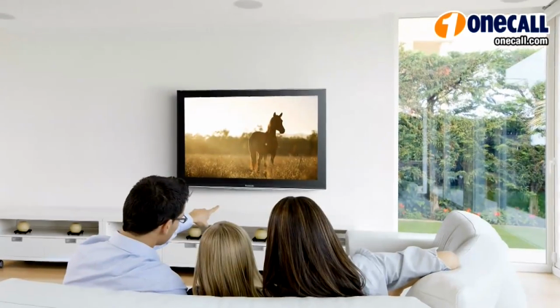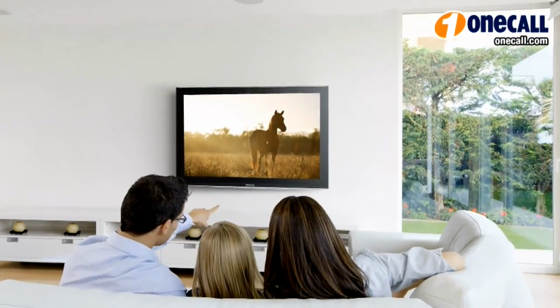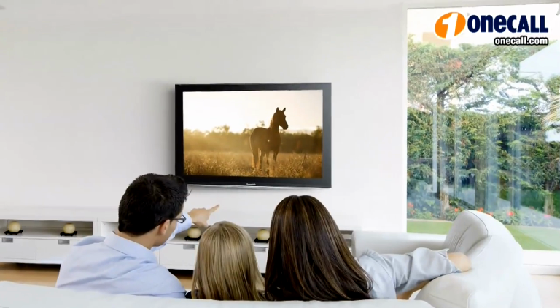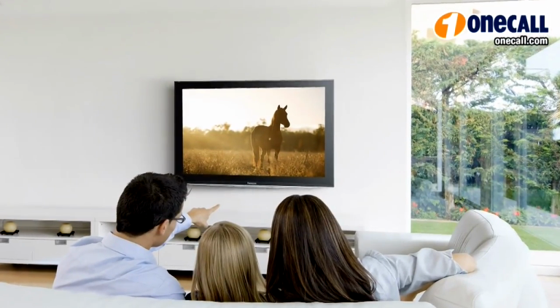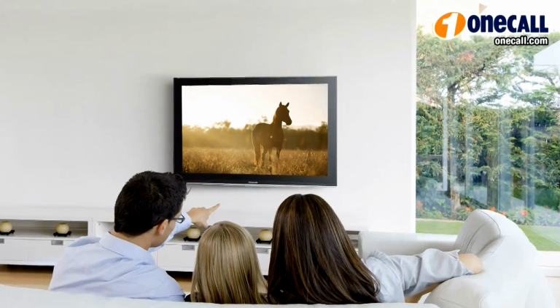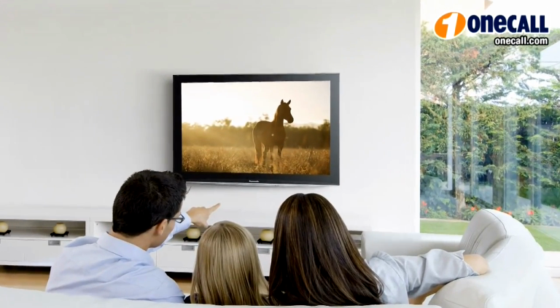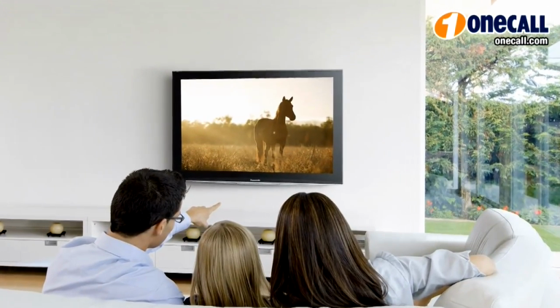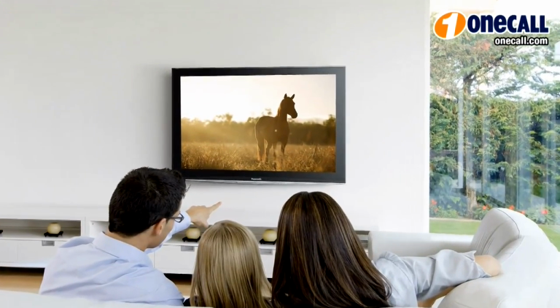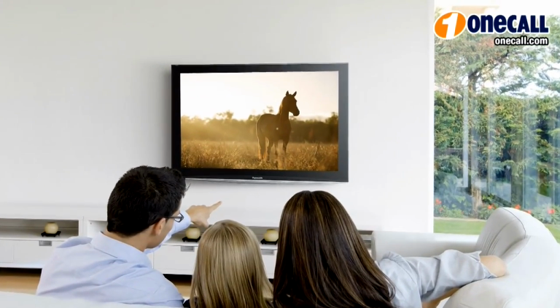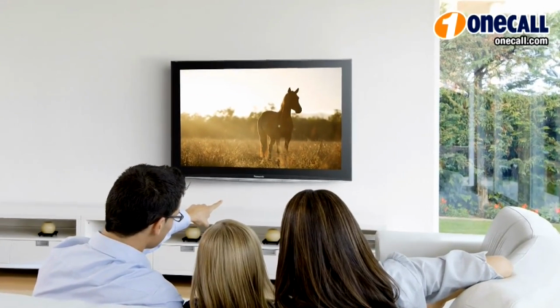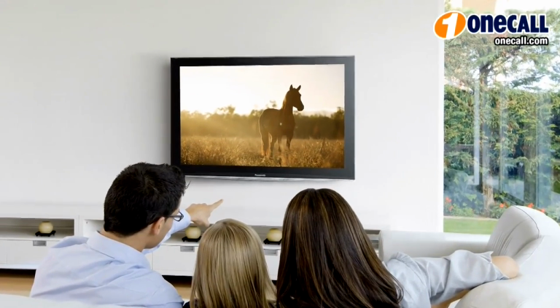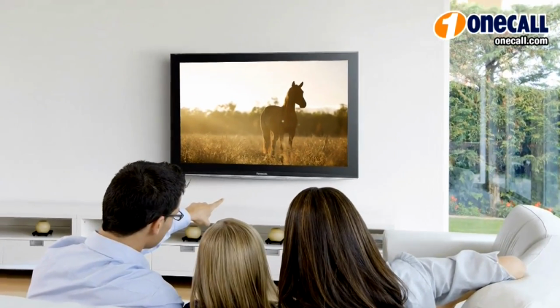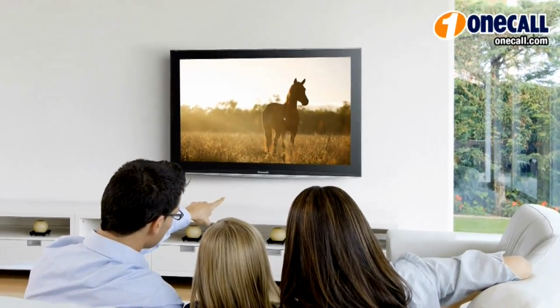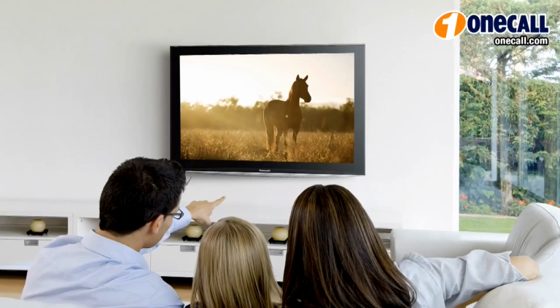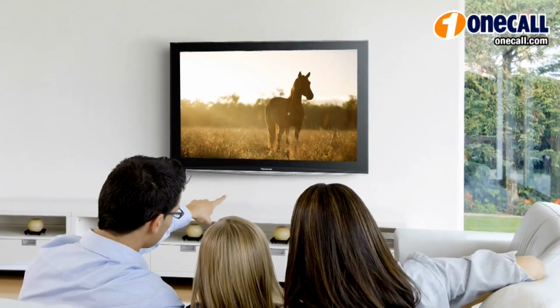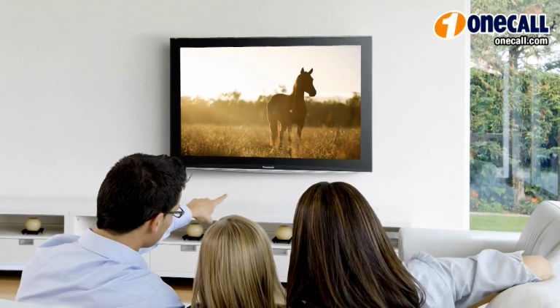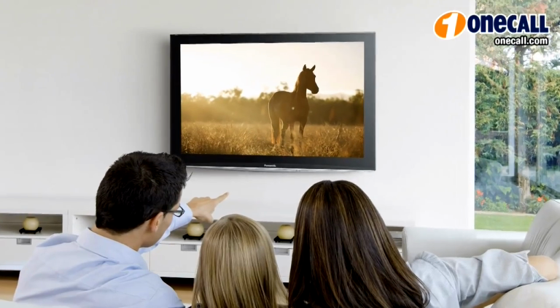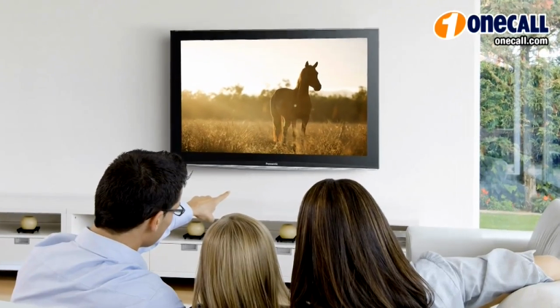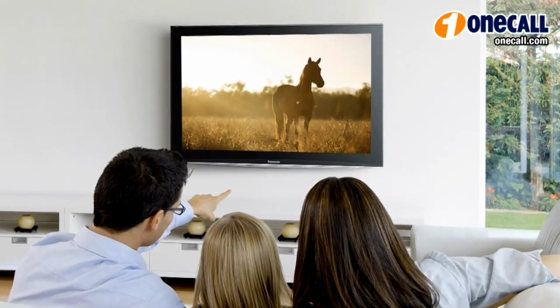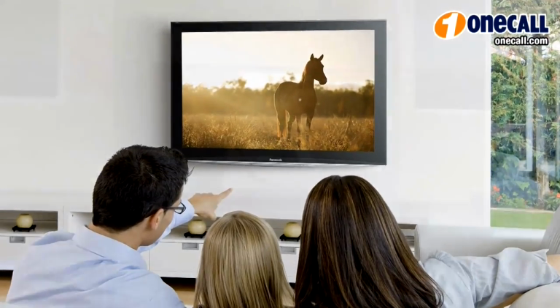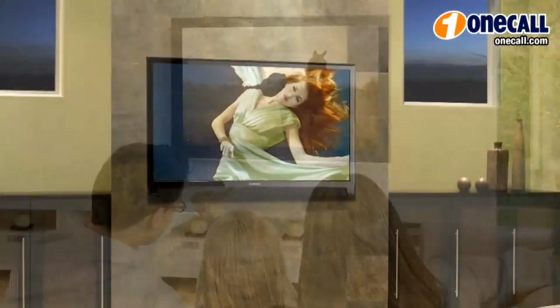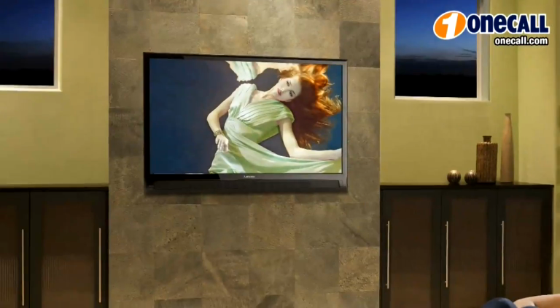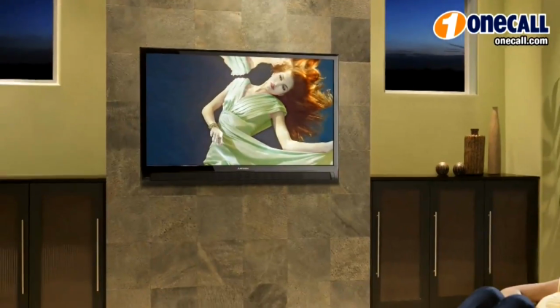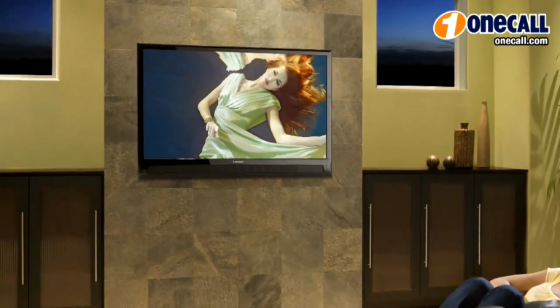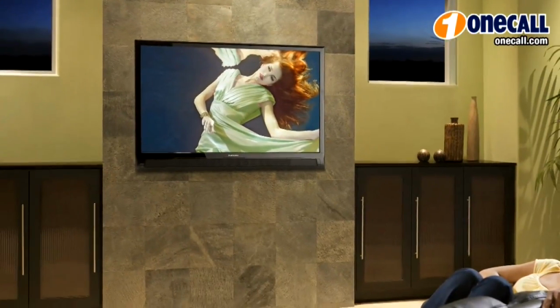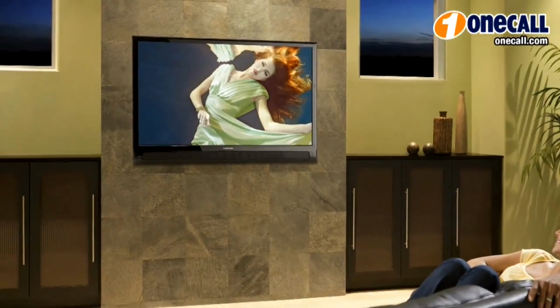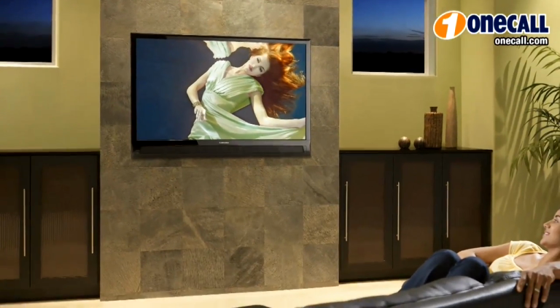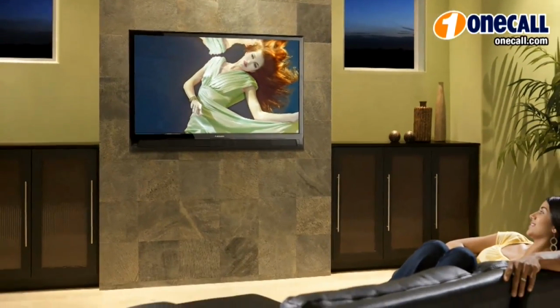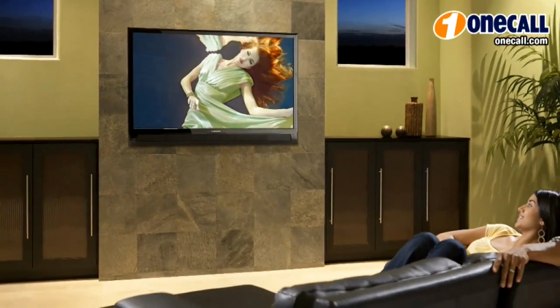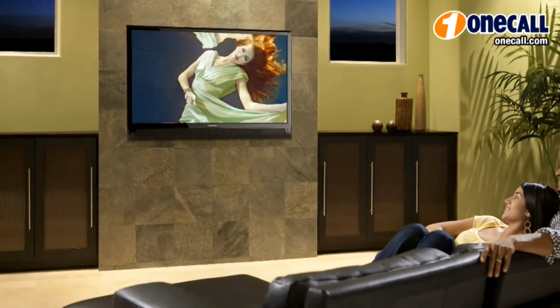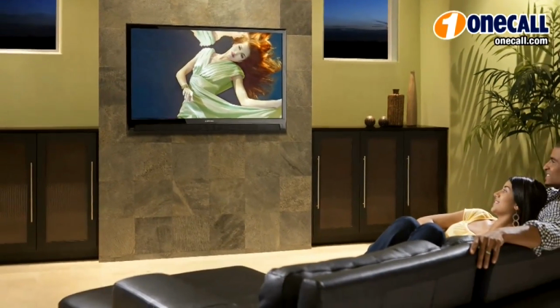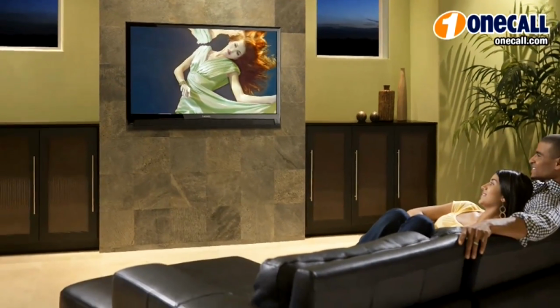These brackets are best for dedicated viewing areas where you don't have to adjust the TV — where you just sit, turn it on, and enjoy.